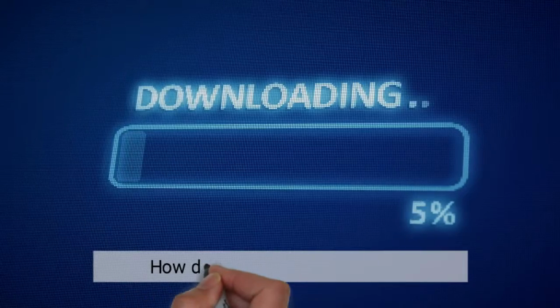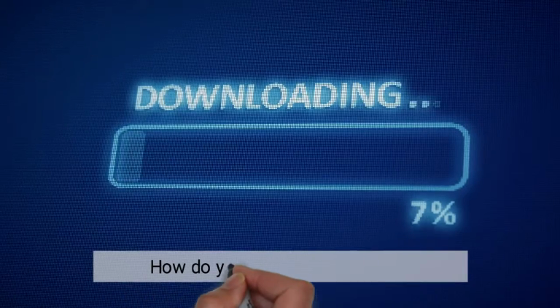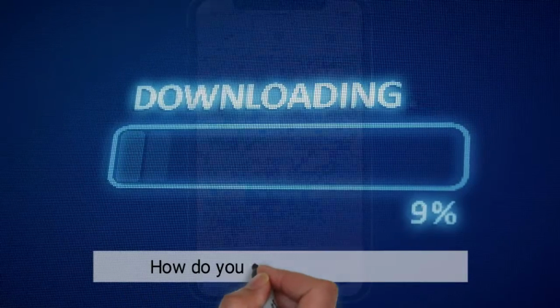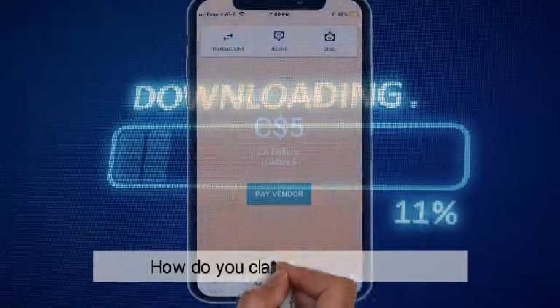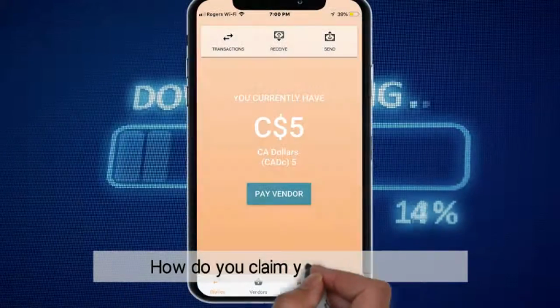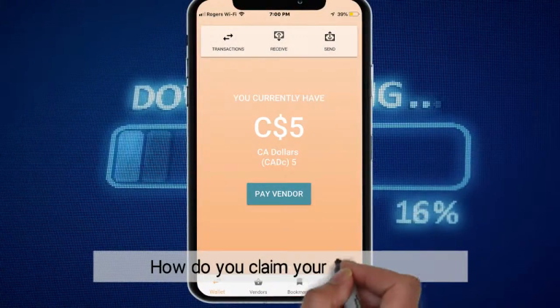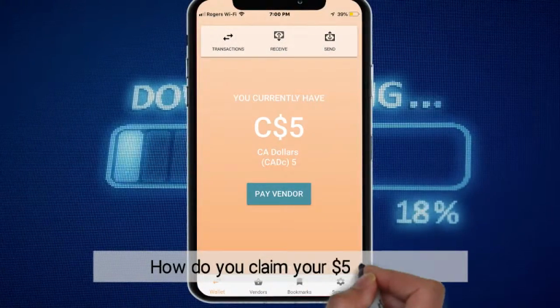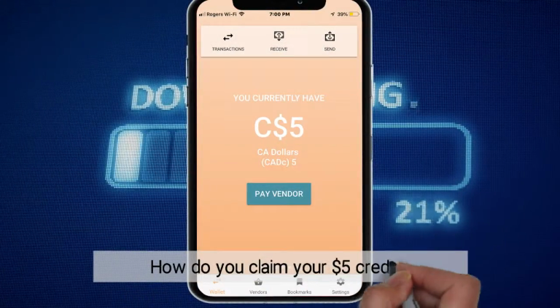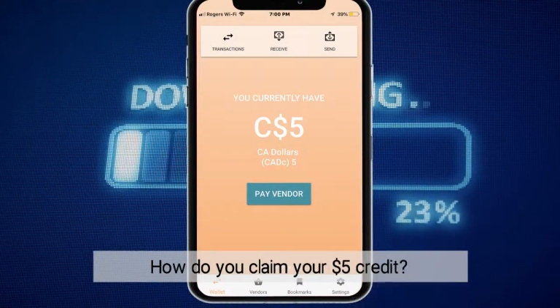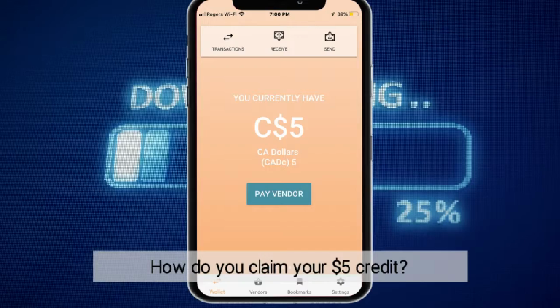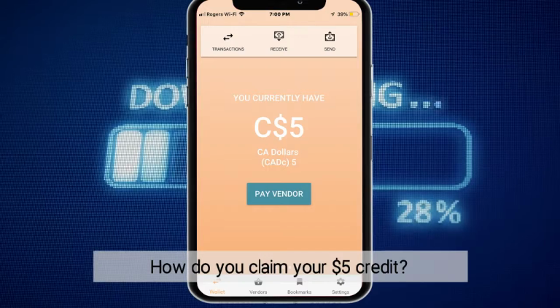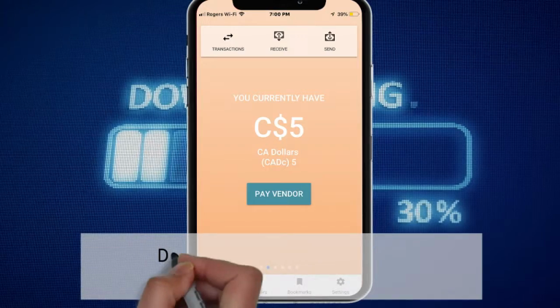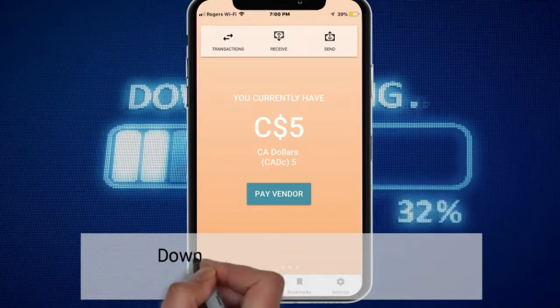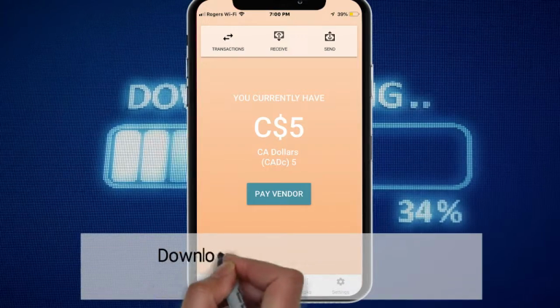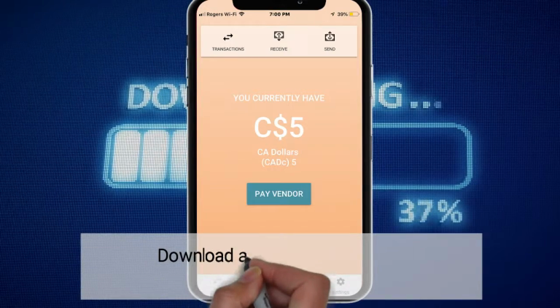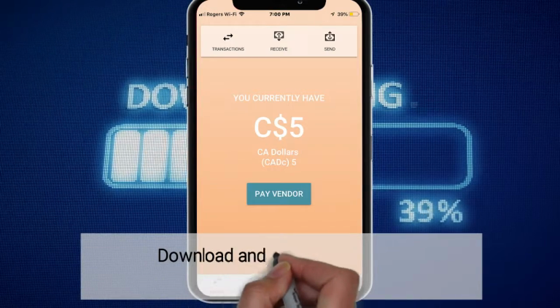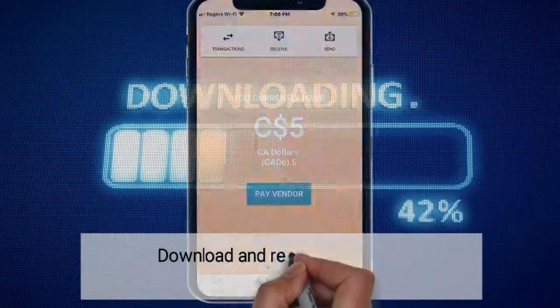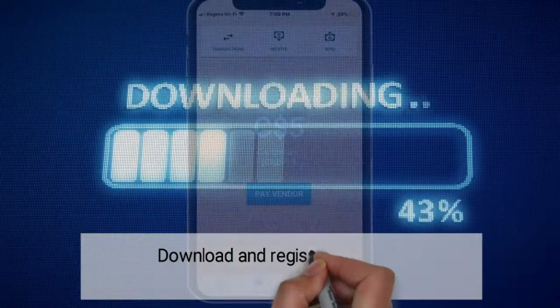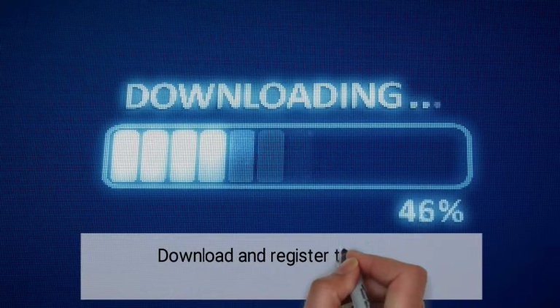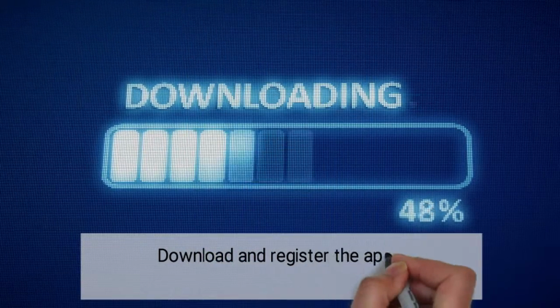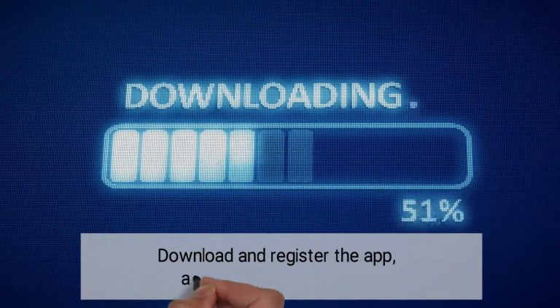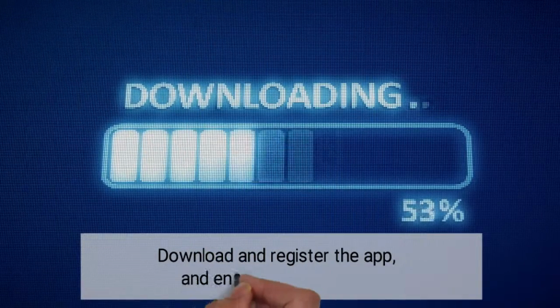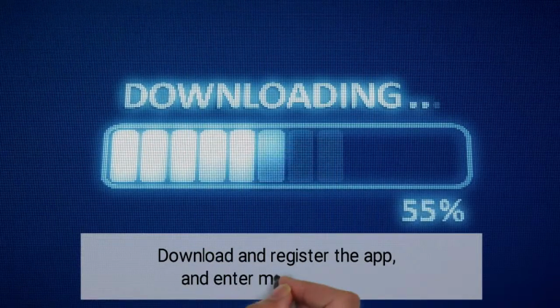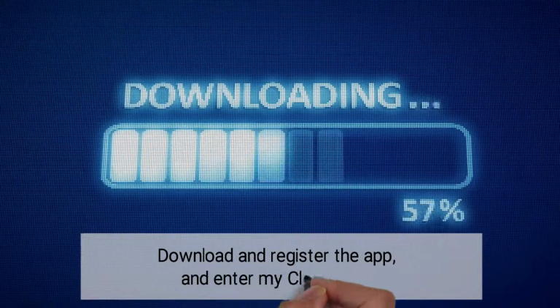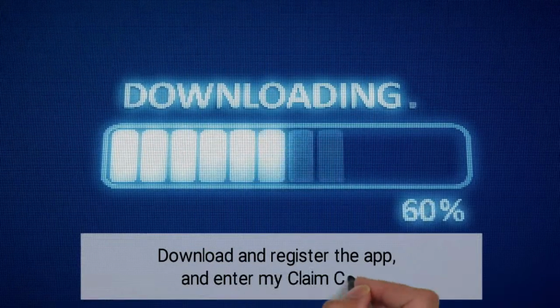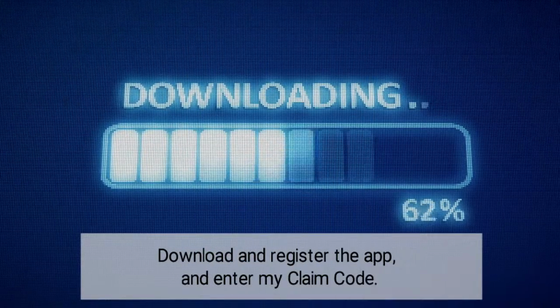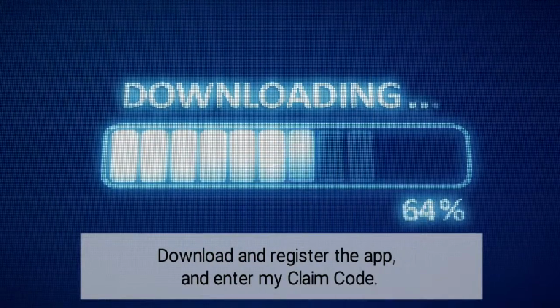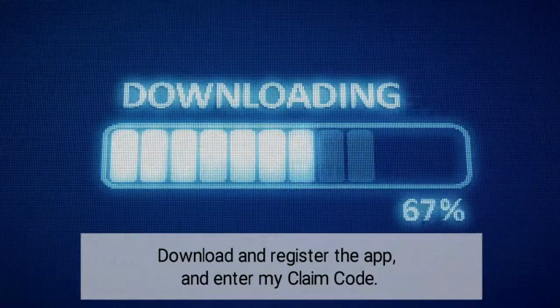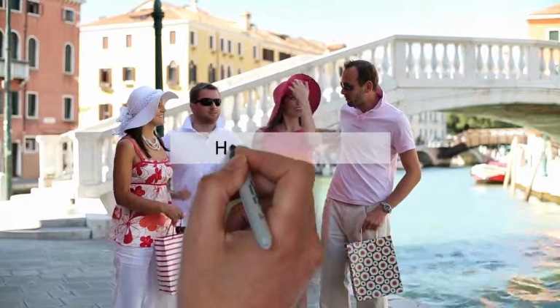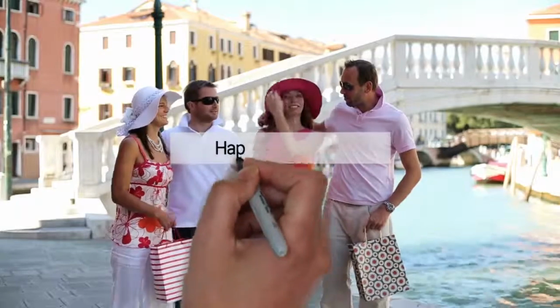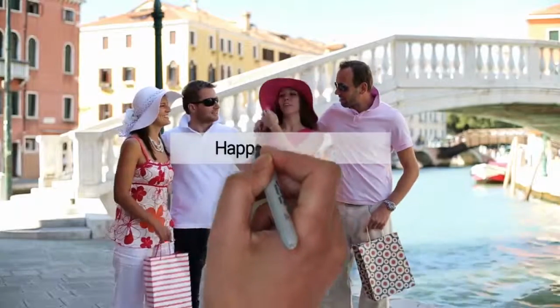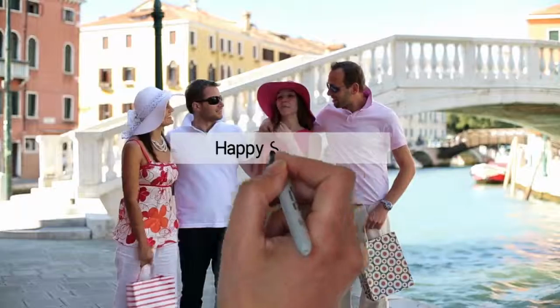How do you claim your $5 credit? Download and register the app and enter my claim code. Happy shopping!